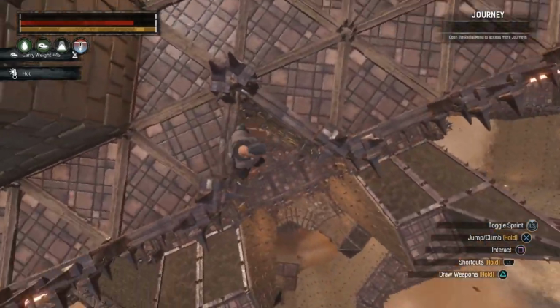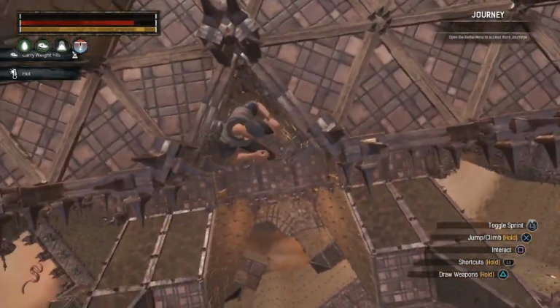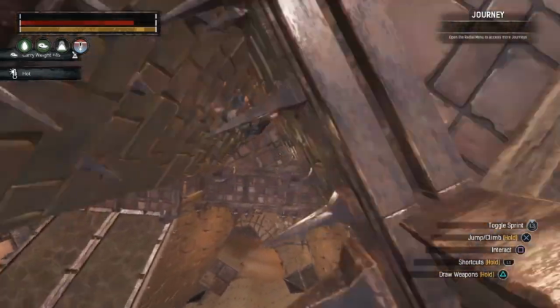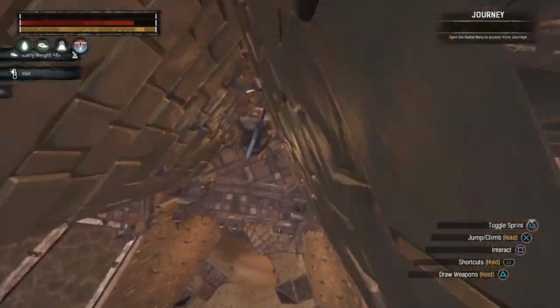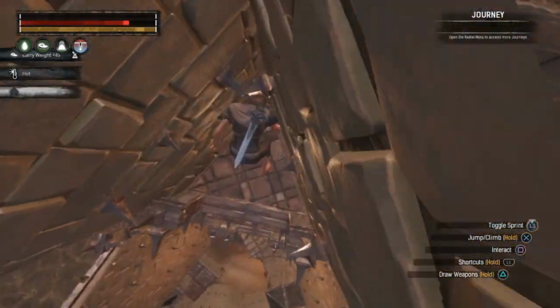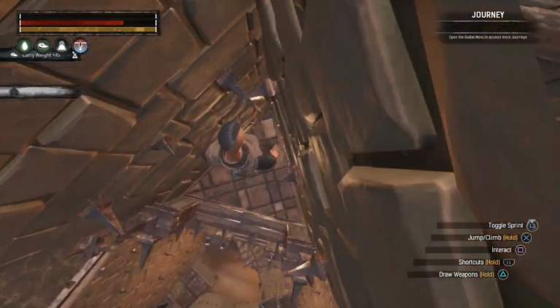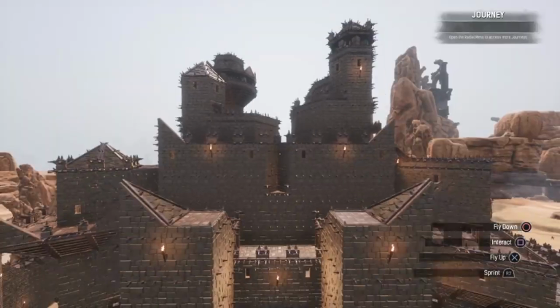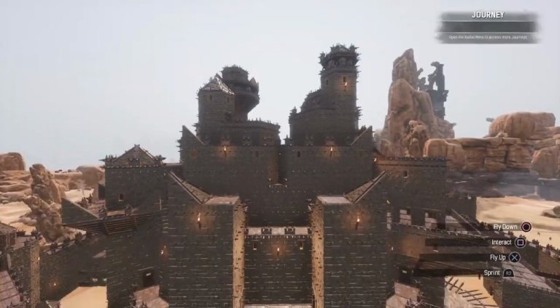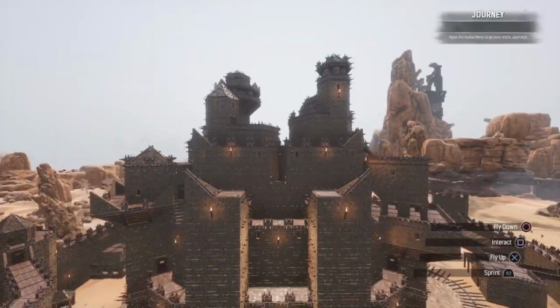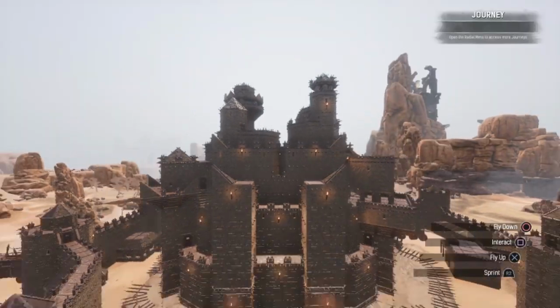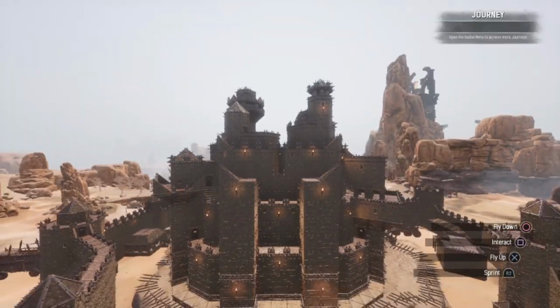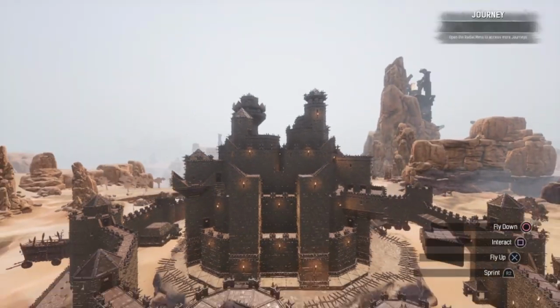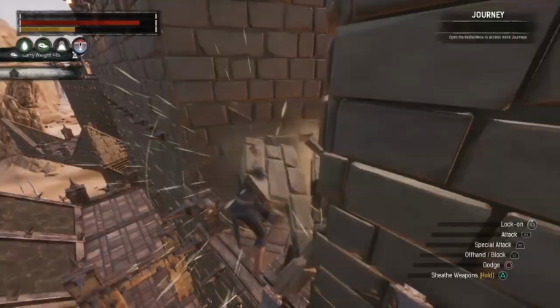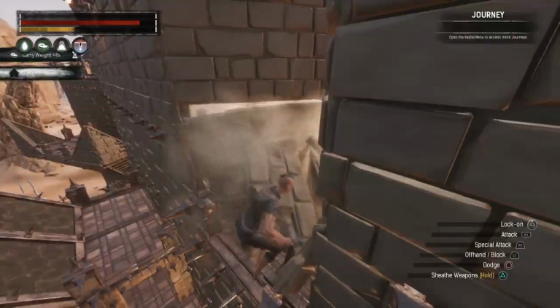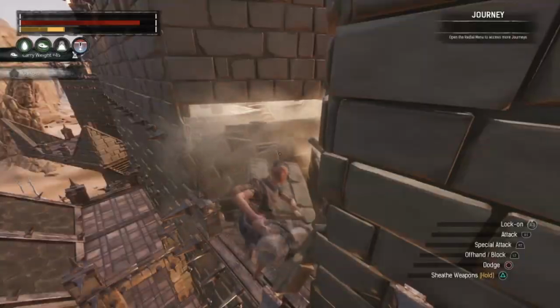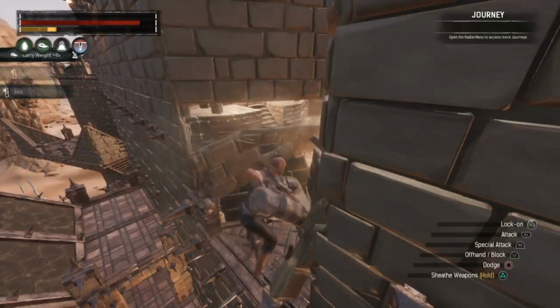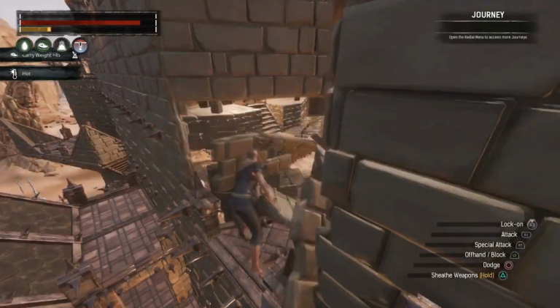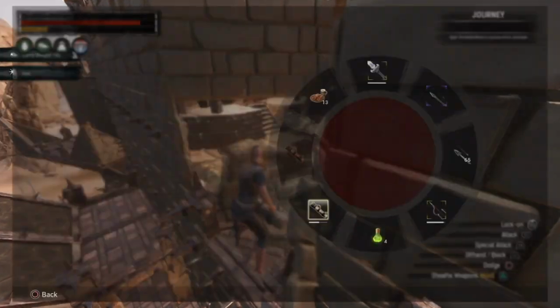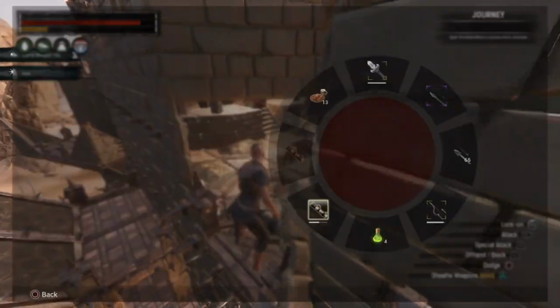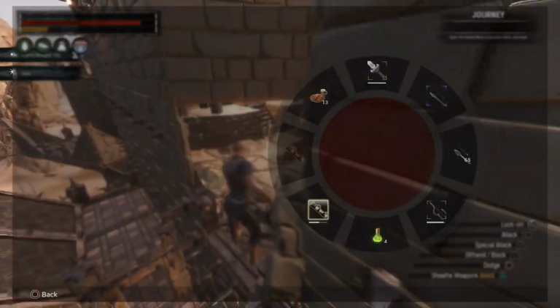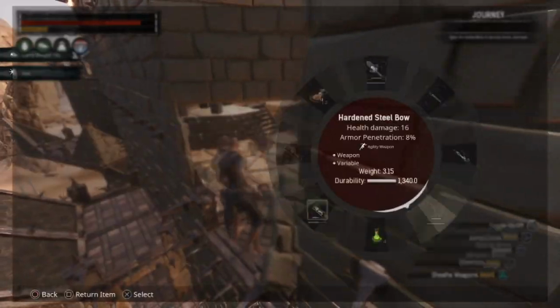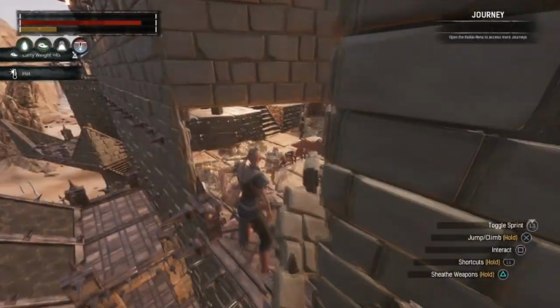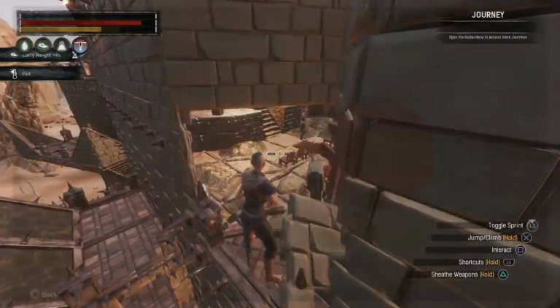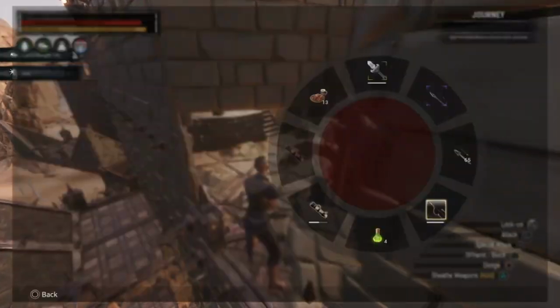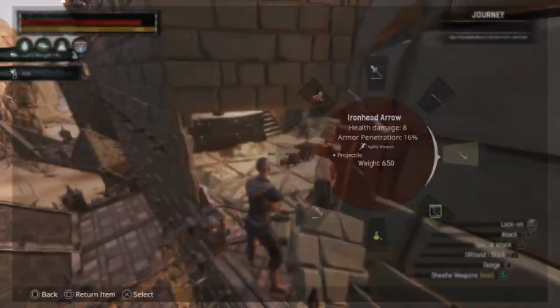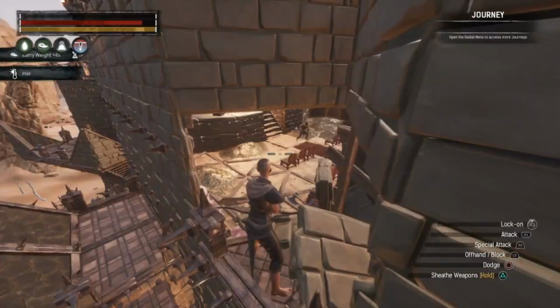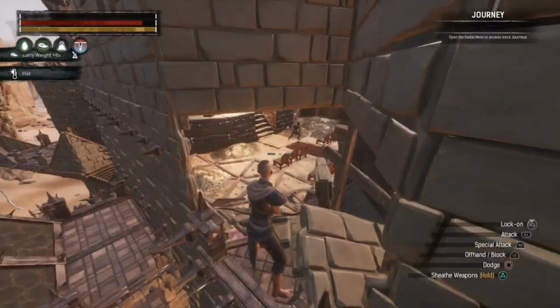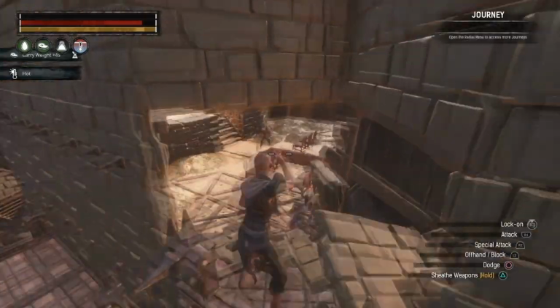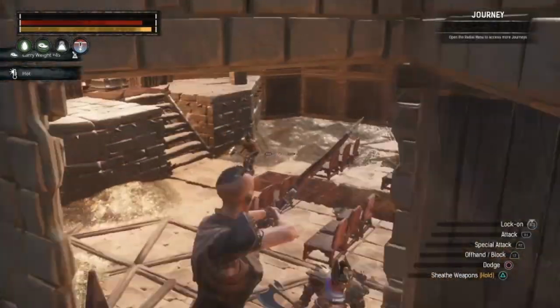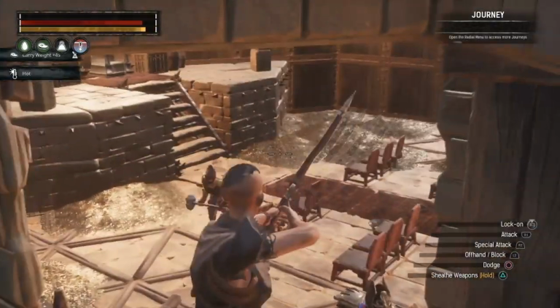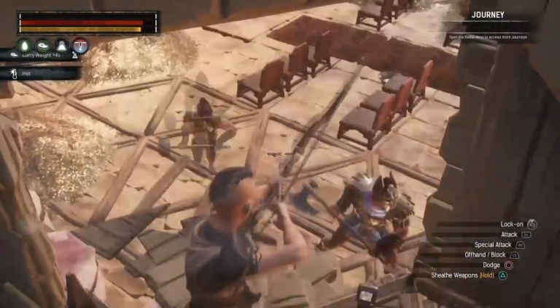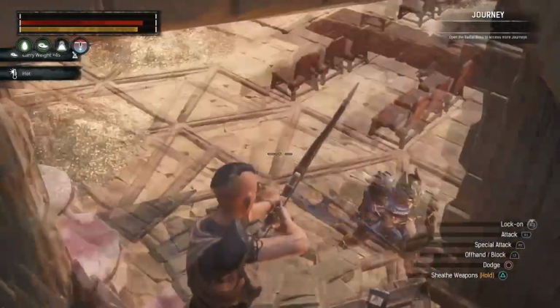Drop down on the east side in this spot, break in using a ram or explosives, and then take out the commander and guards.